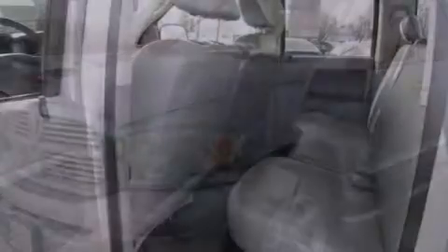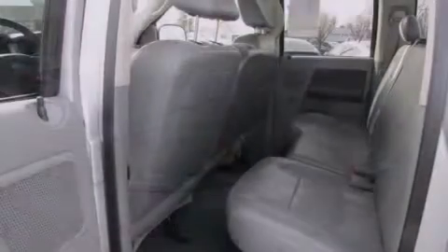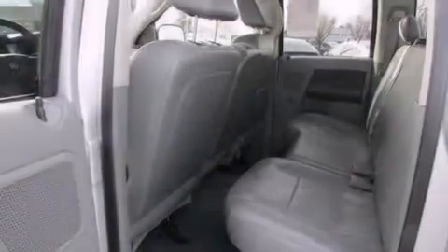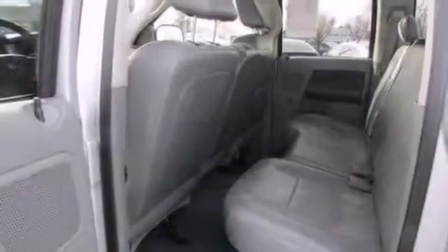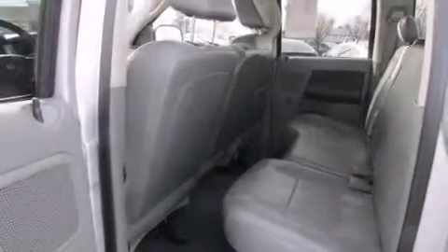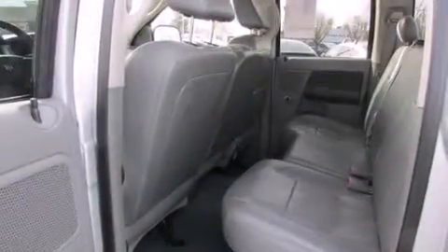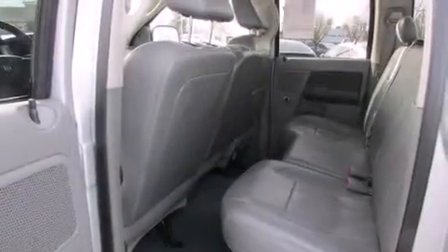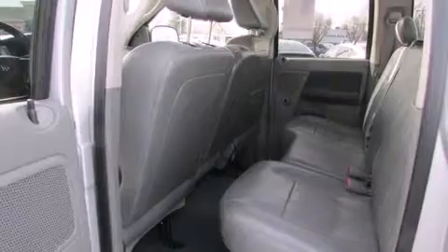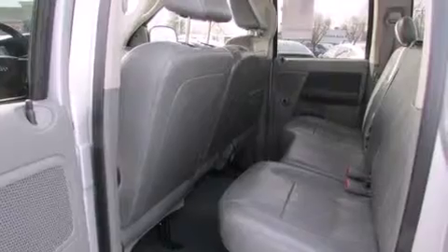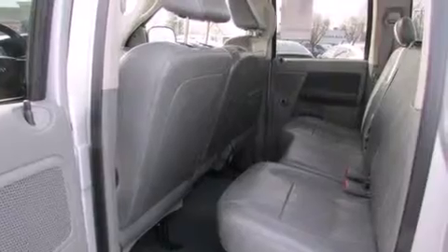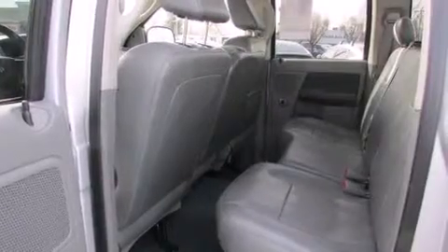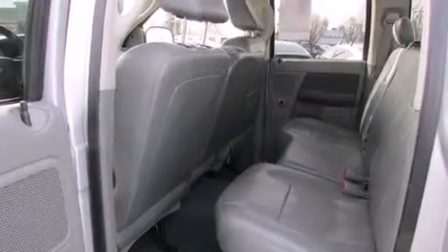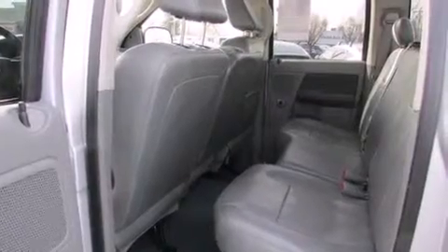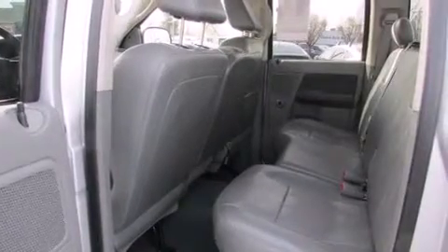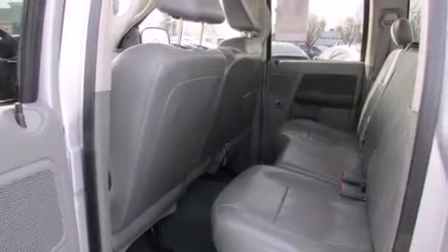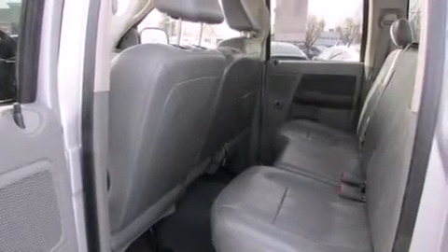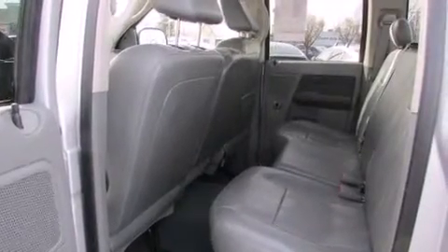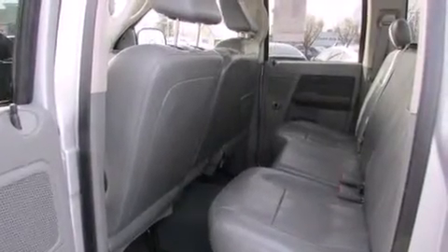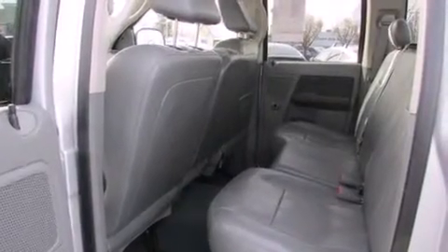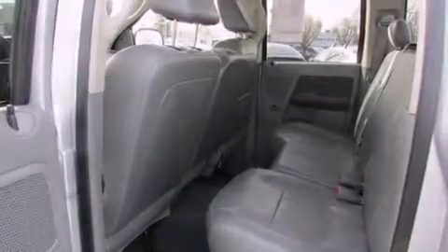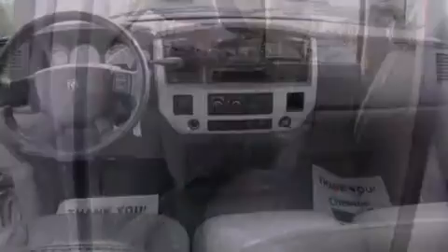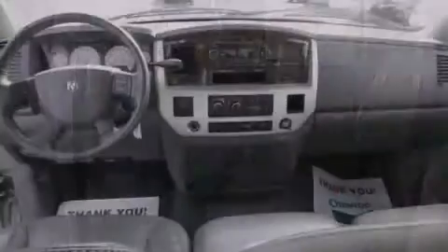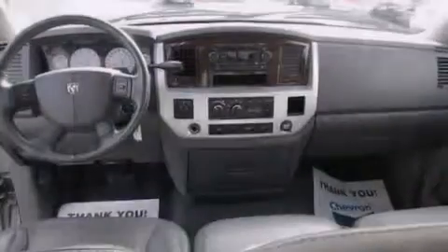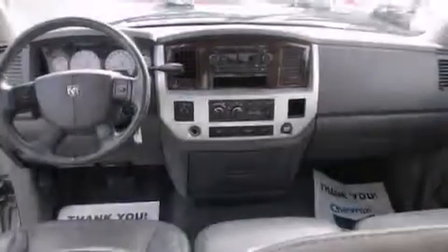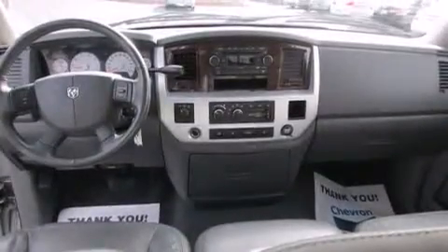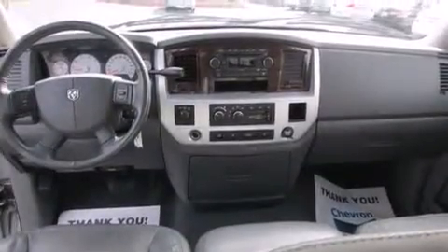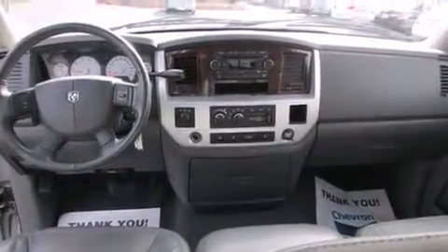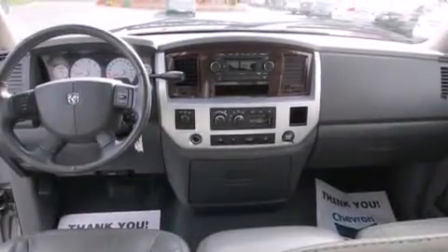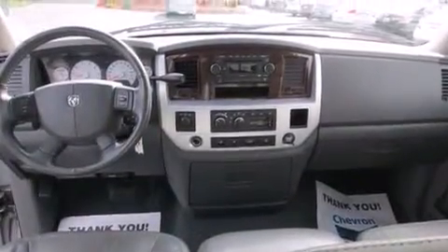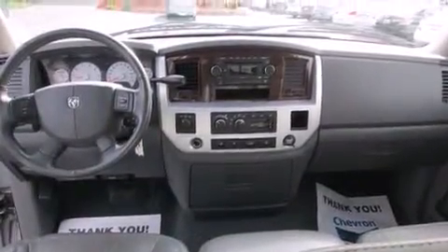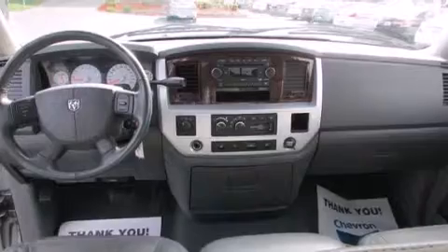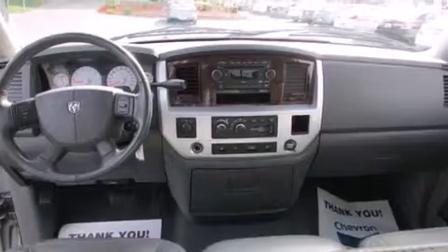It has a 5.7-liter, eight-cylinder engine, a five-speed automatic transmission, and the added capability of four-wheel drive.